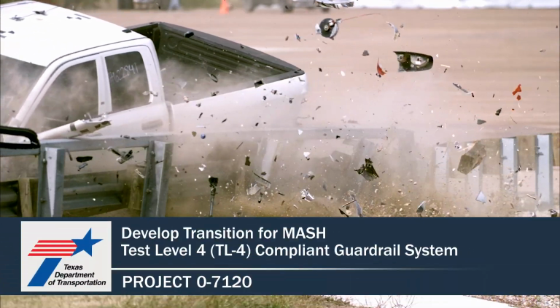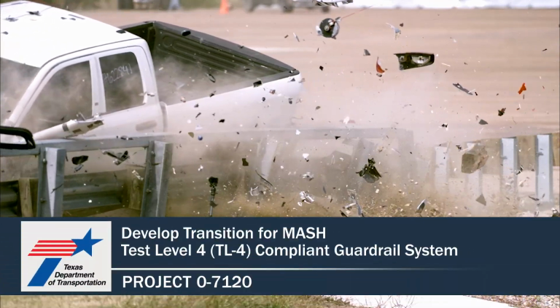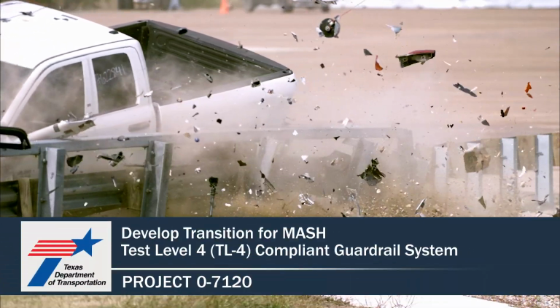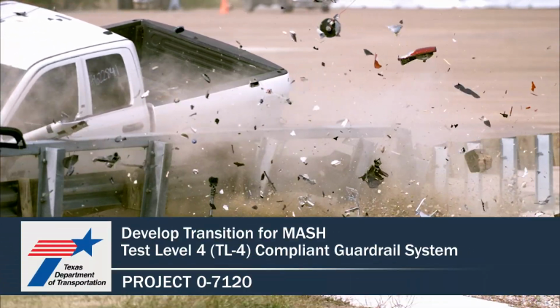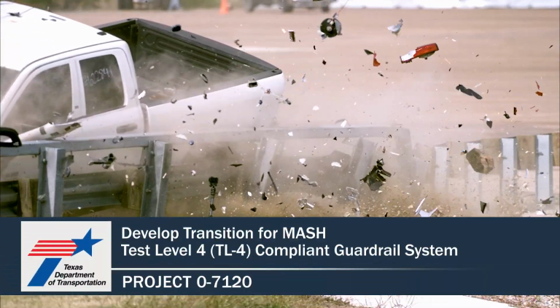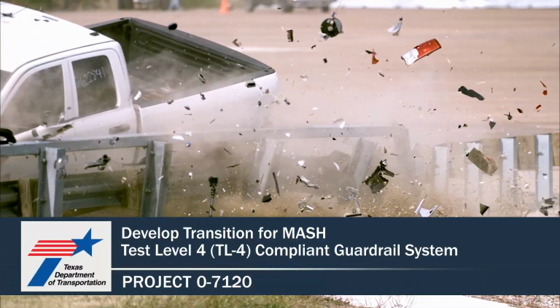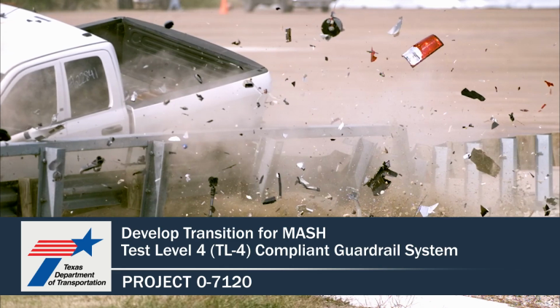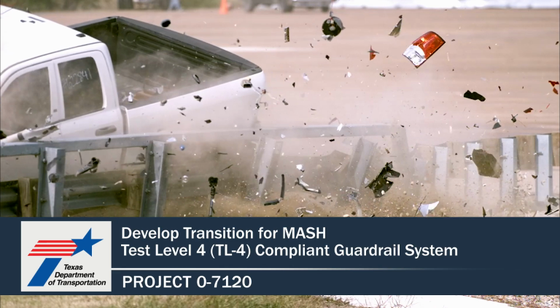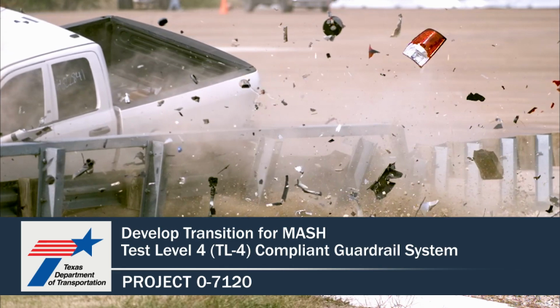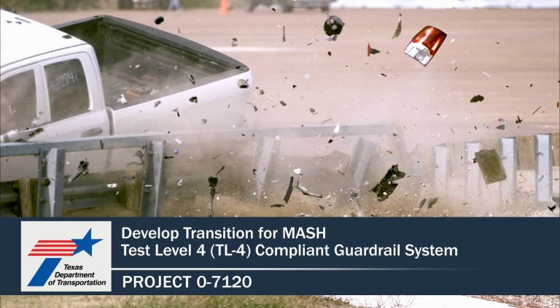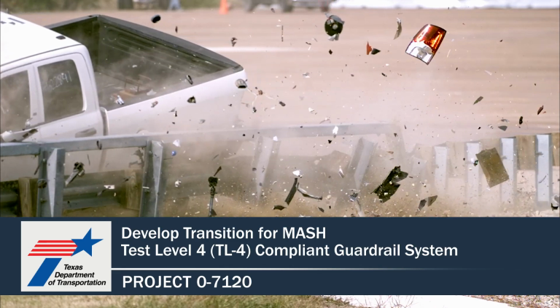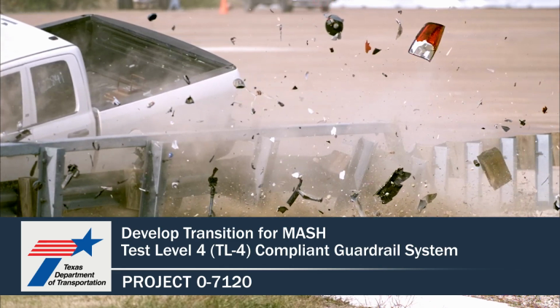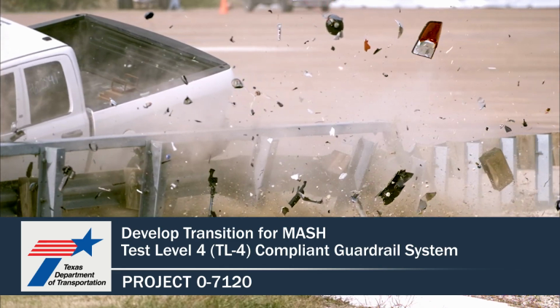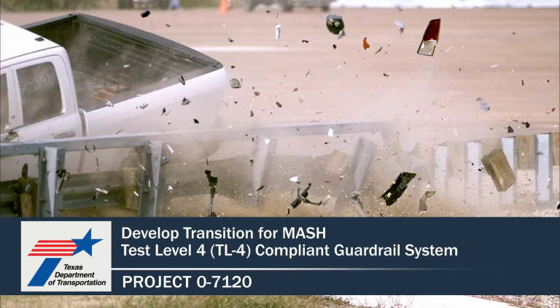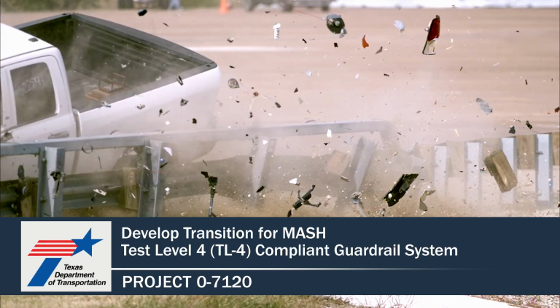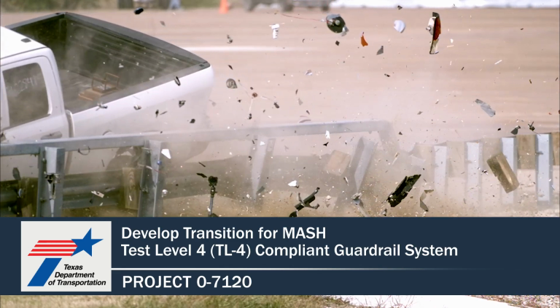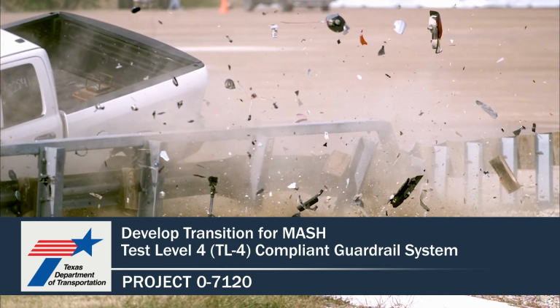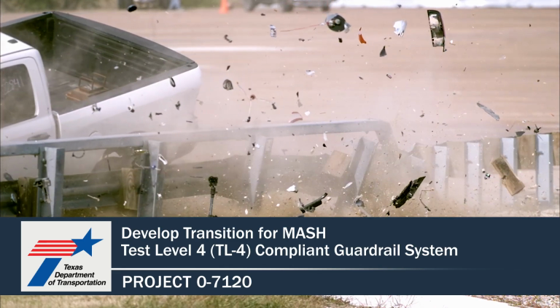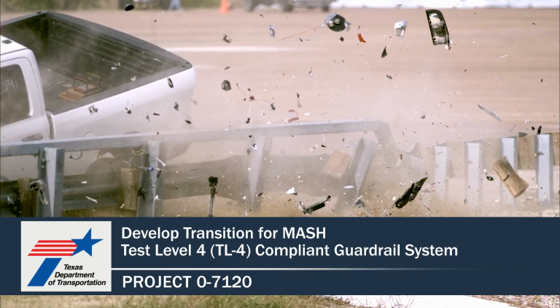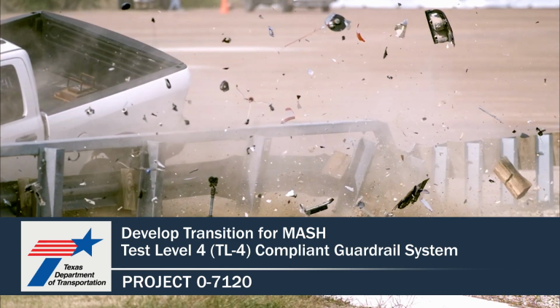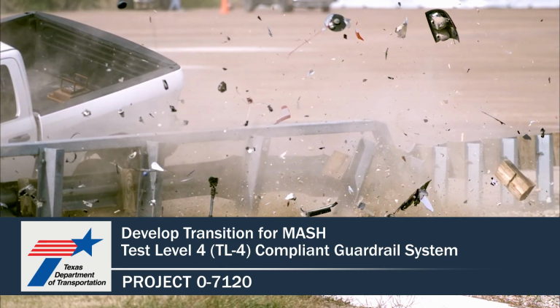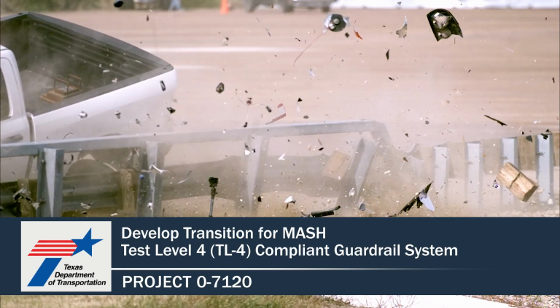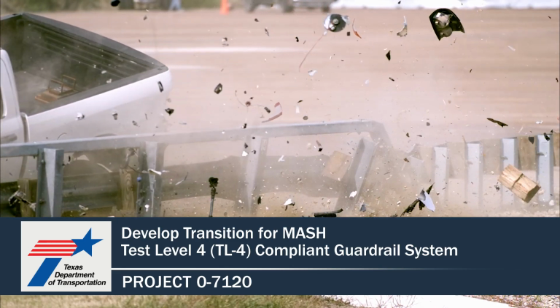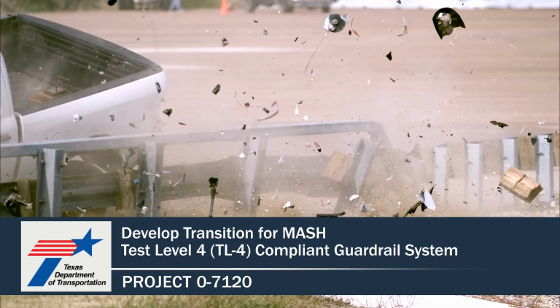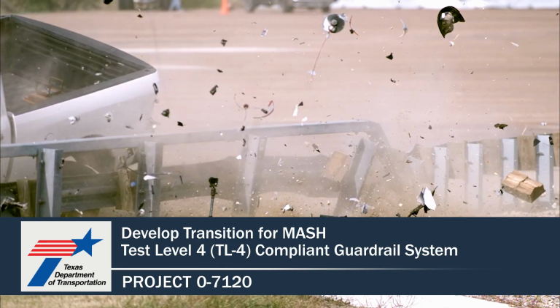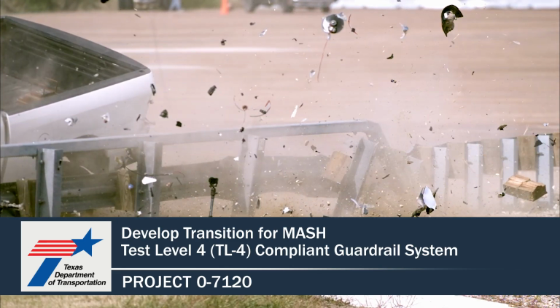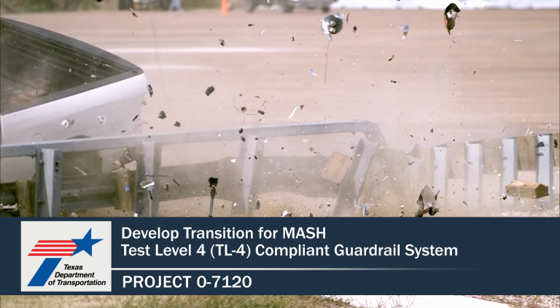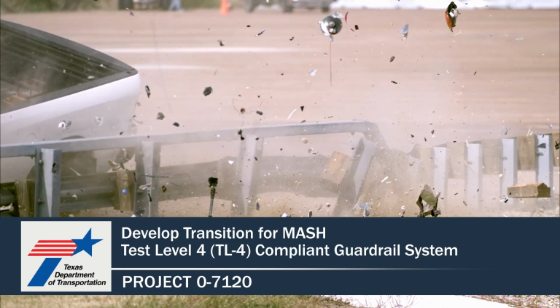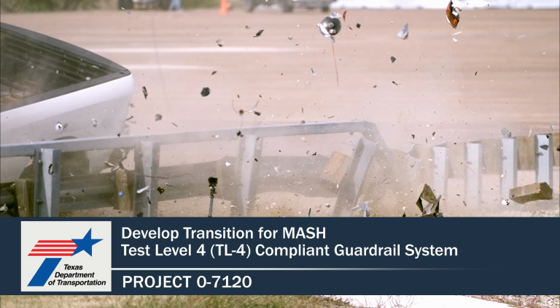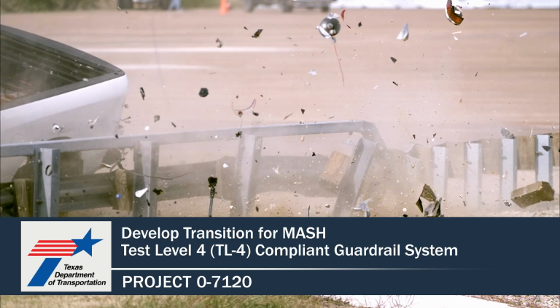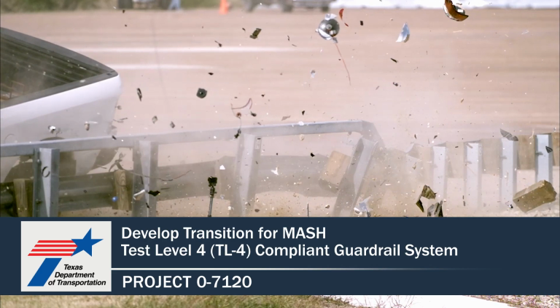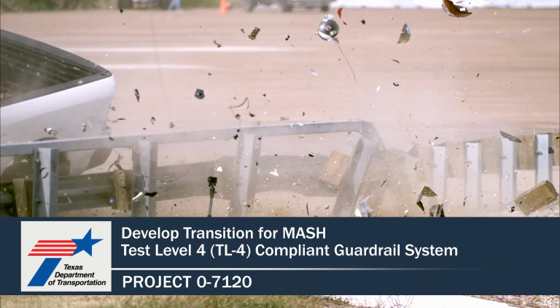For more information and to find the publication for this project, please visit the TxDOT Research Library at the link shown below.